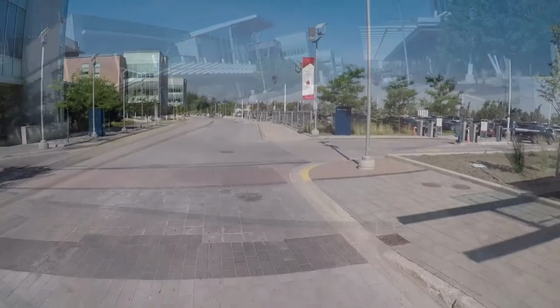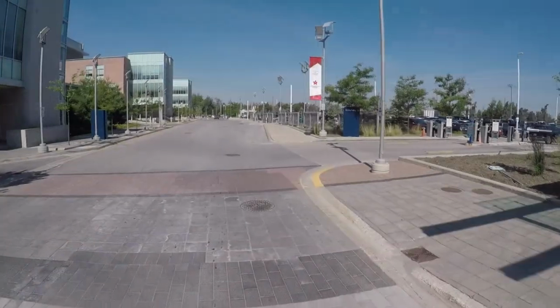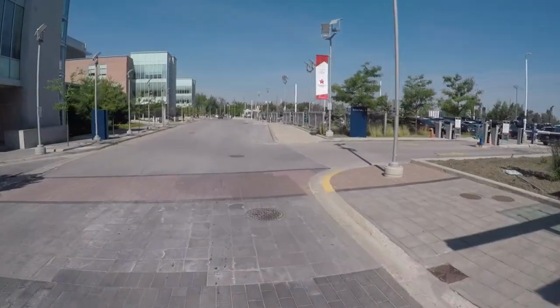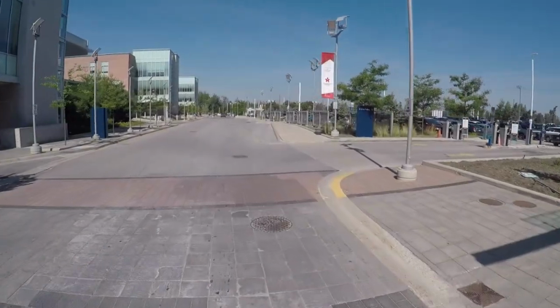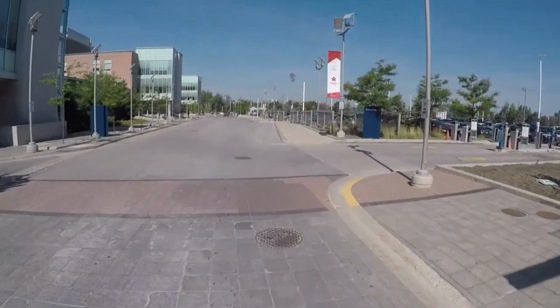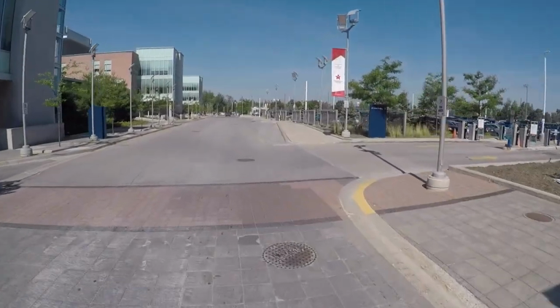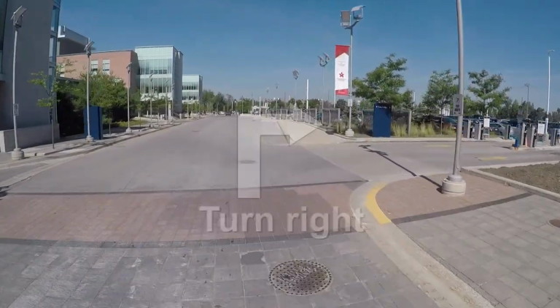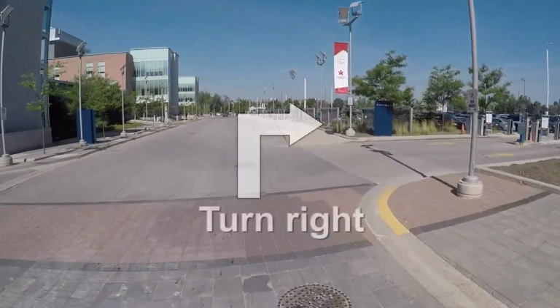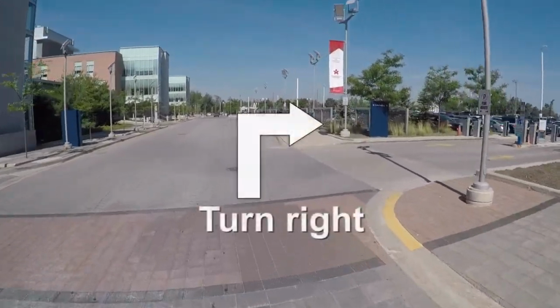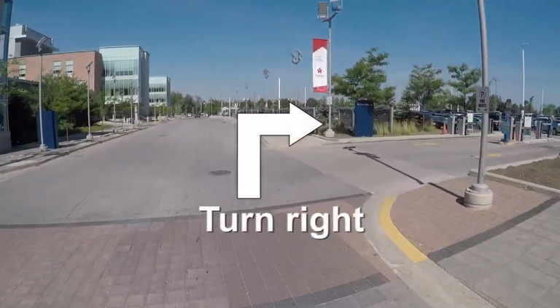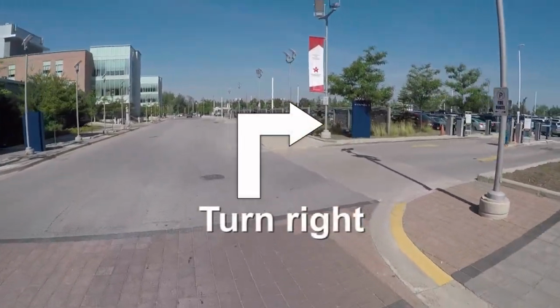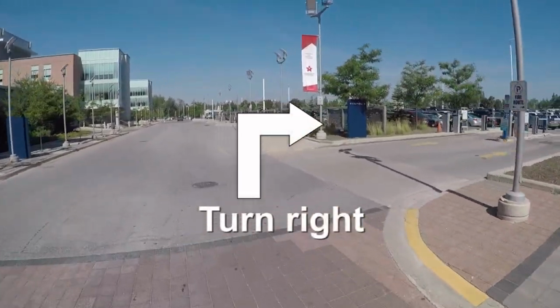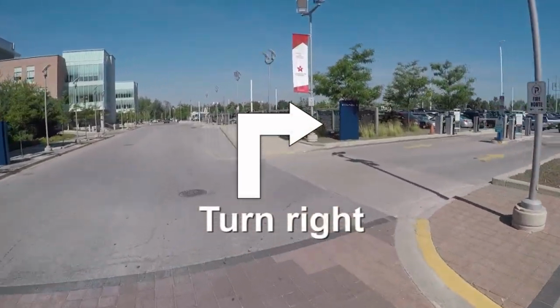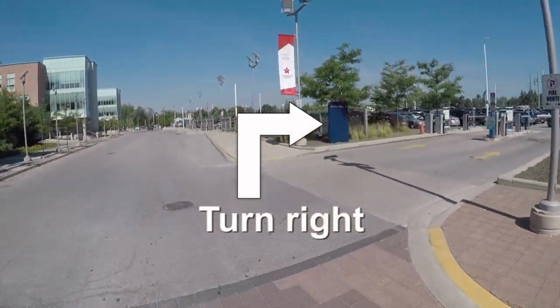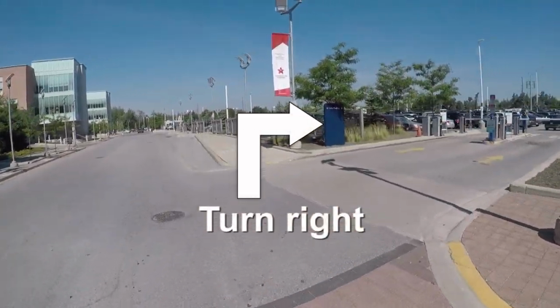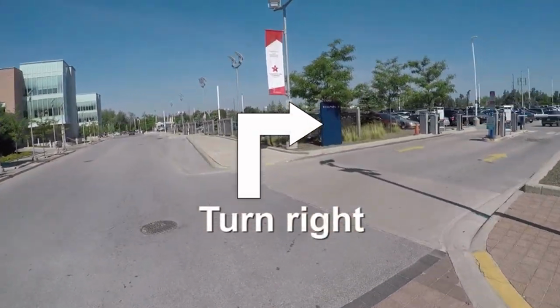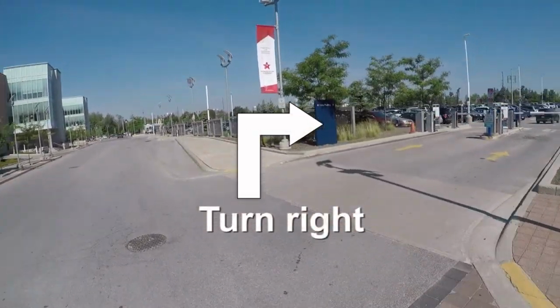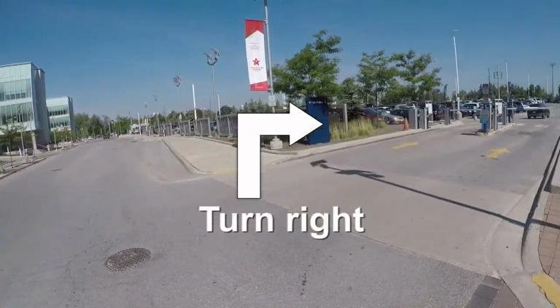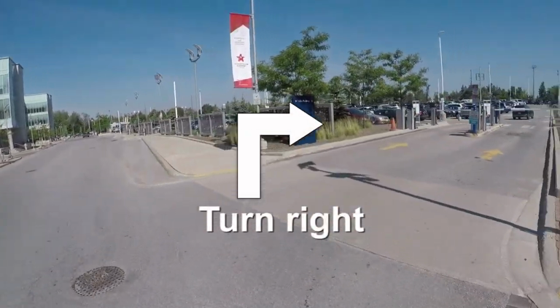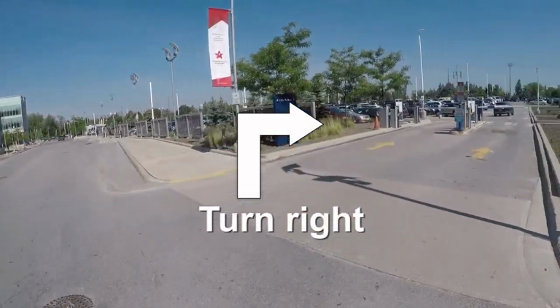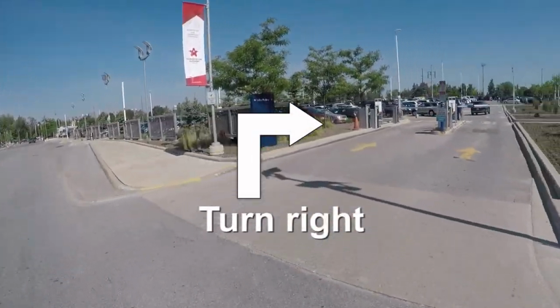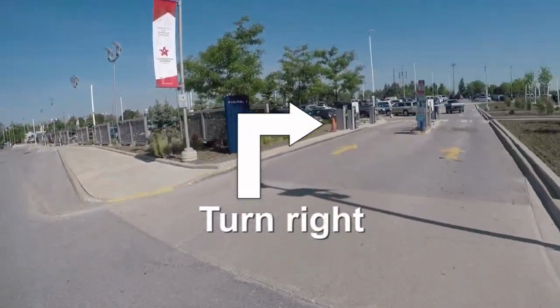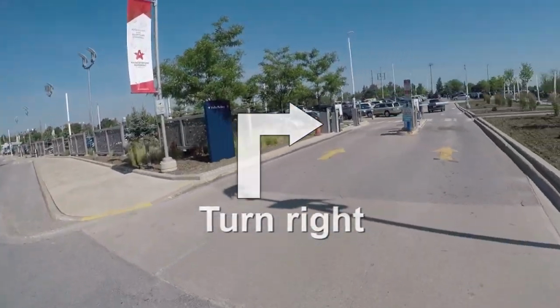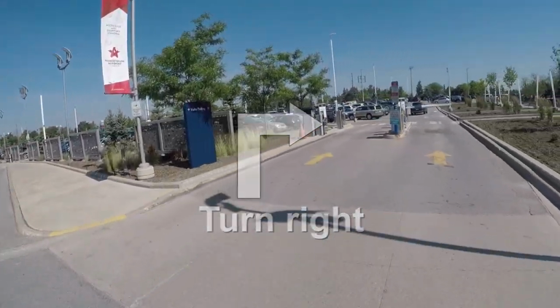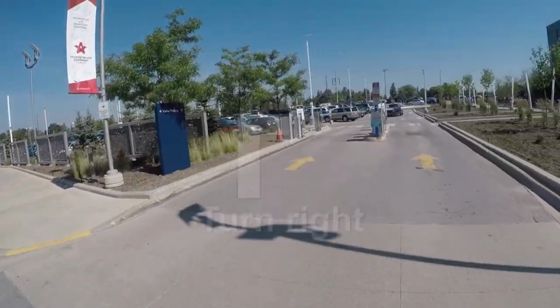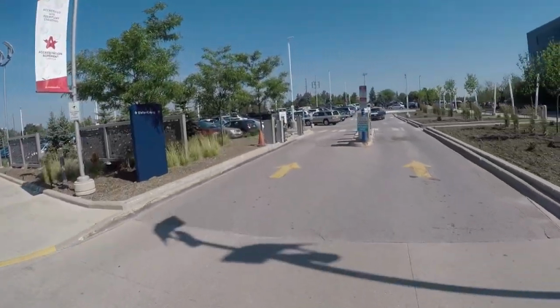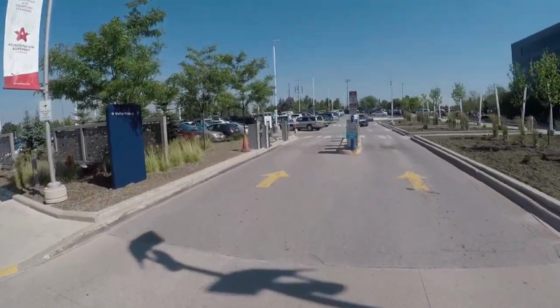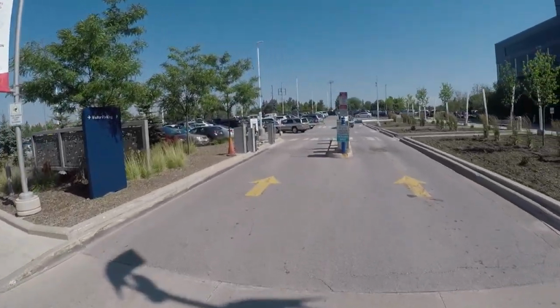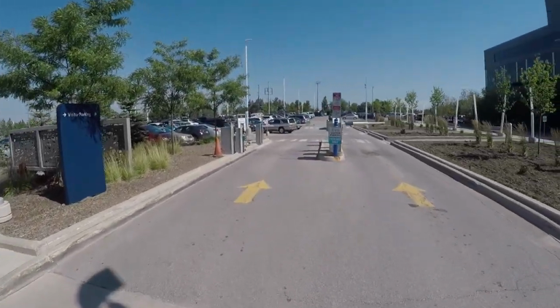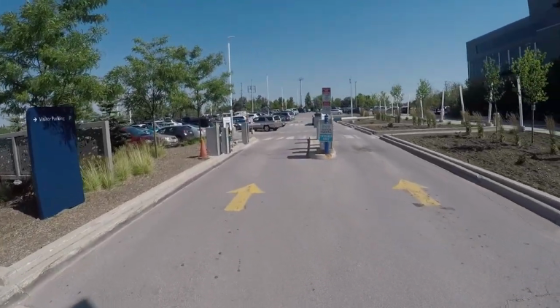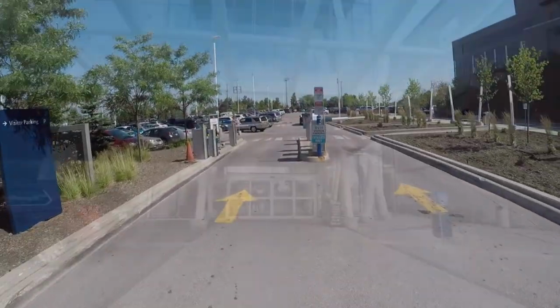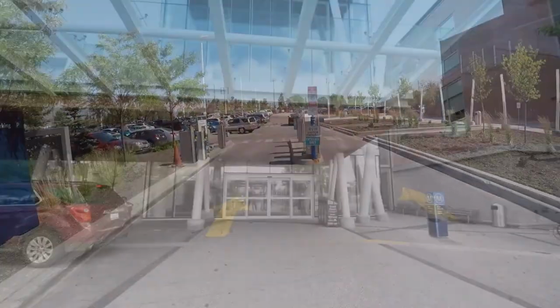Proceed forward and then turn right into the visitor's parking lot. Once you have parked,